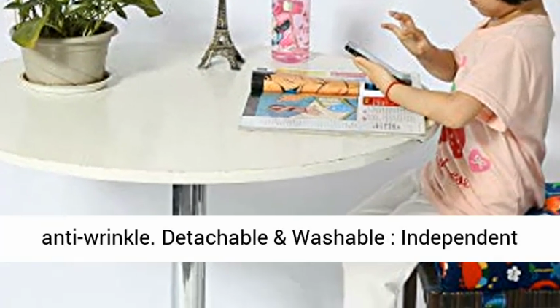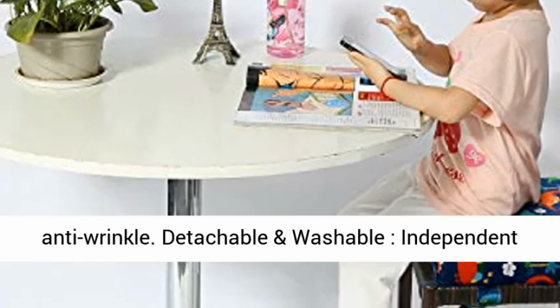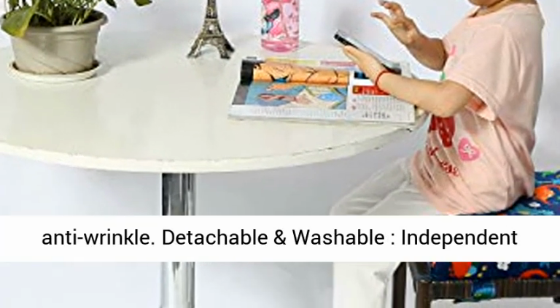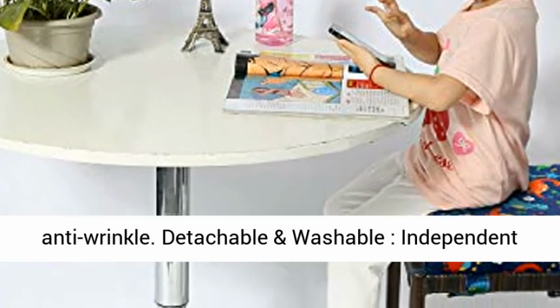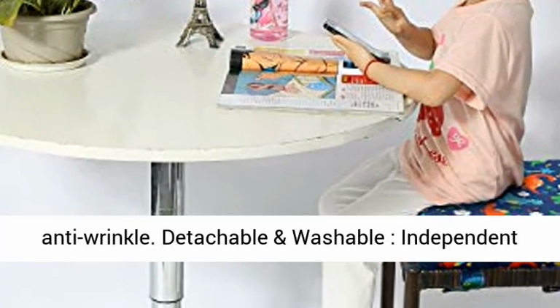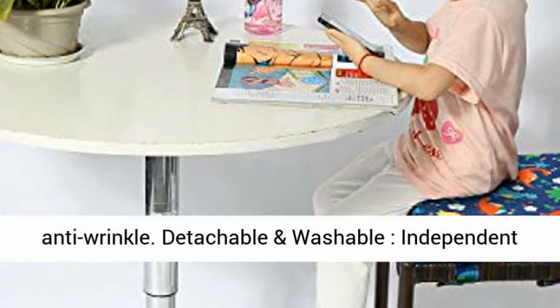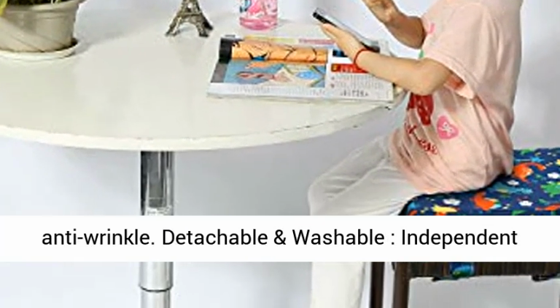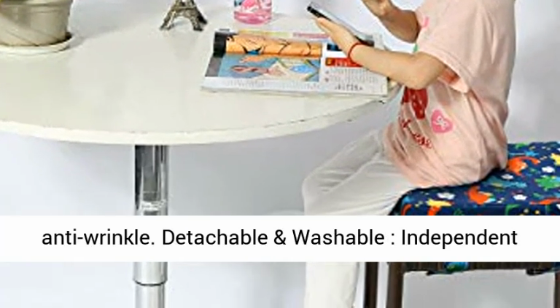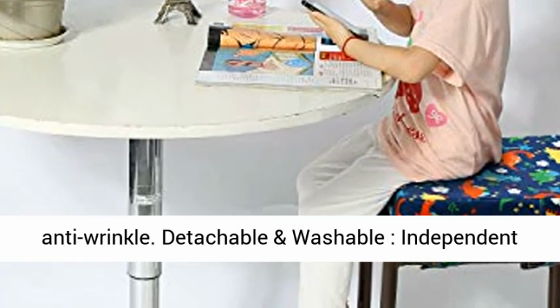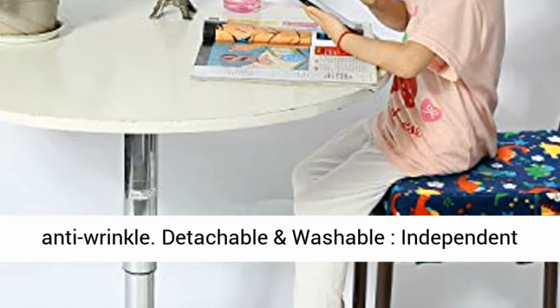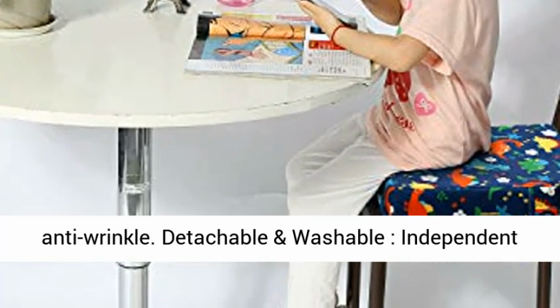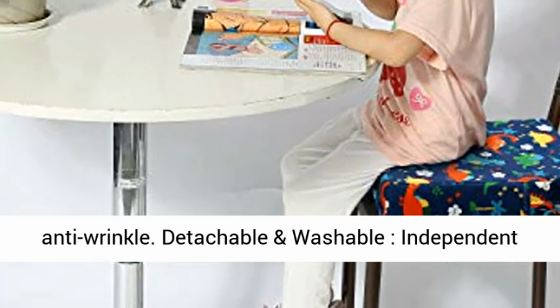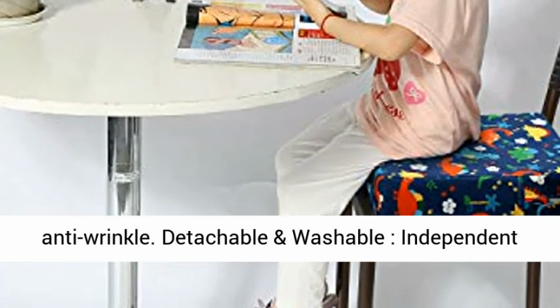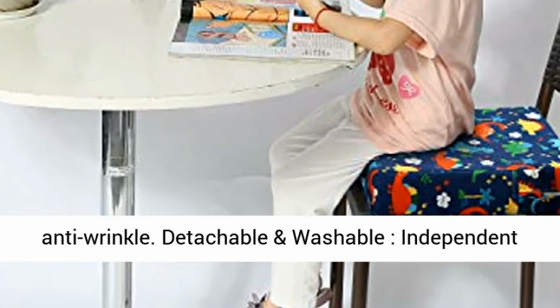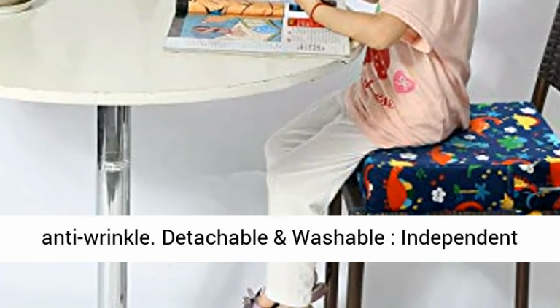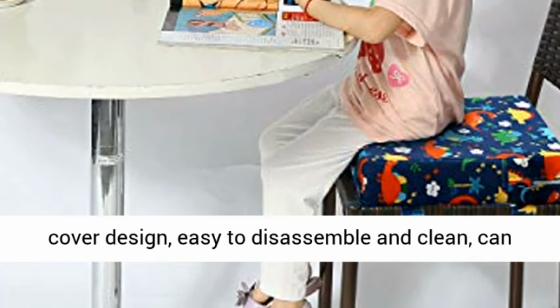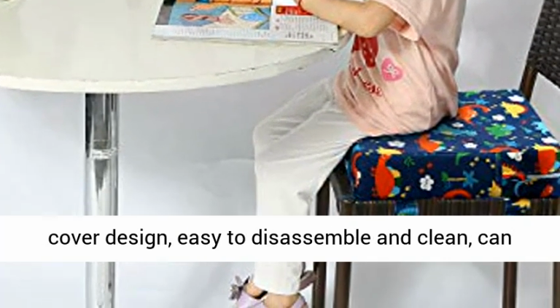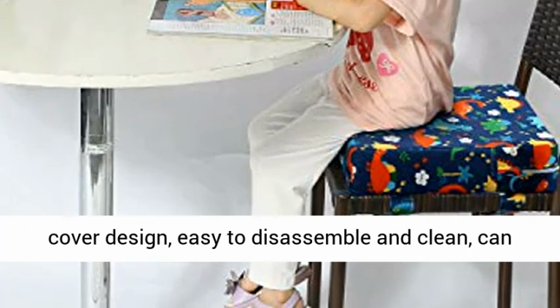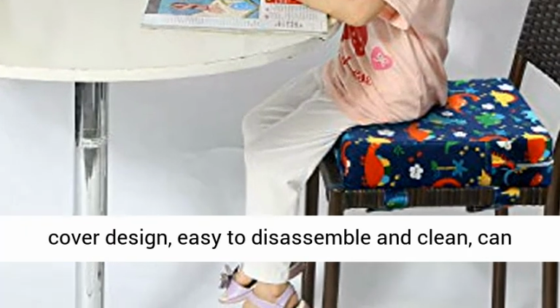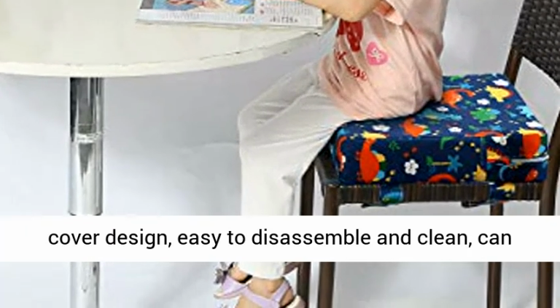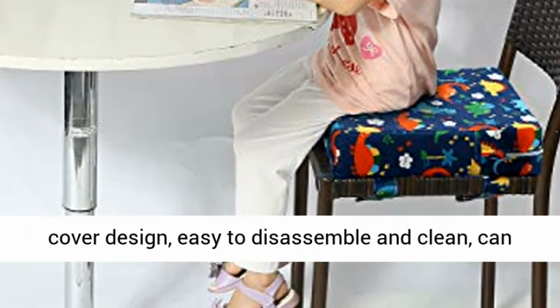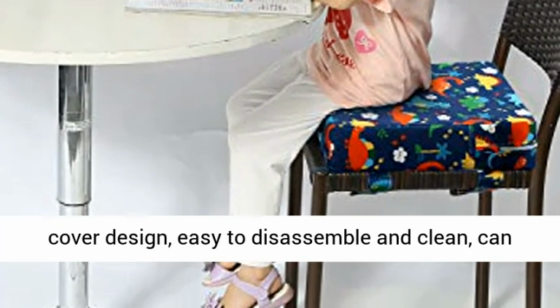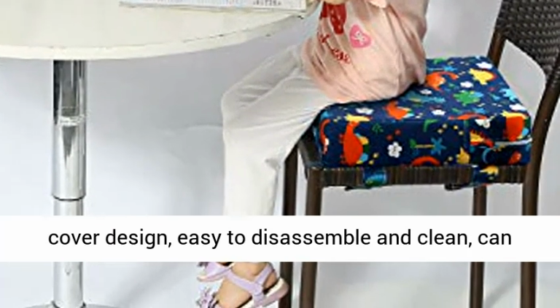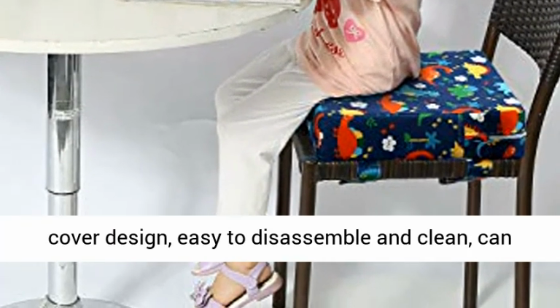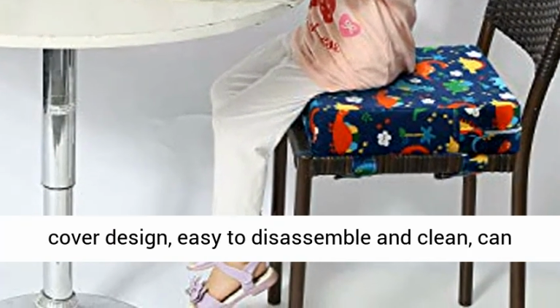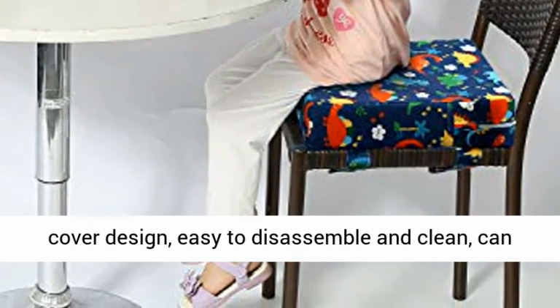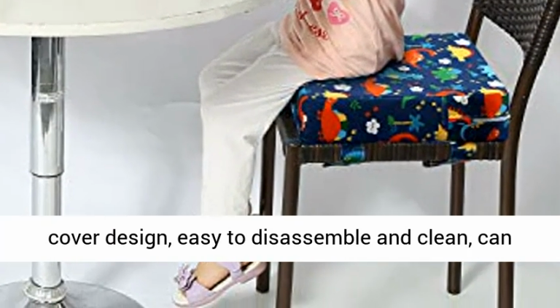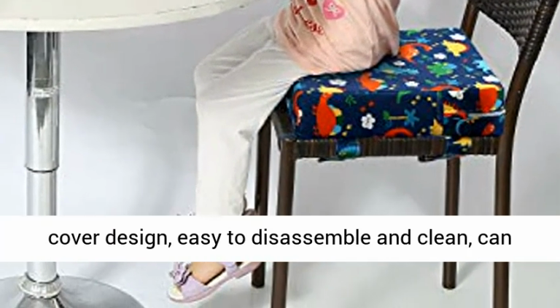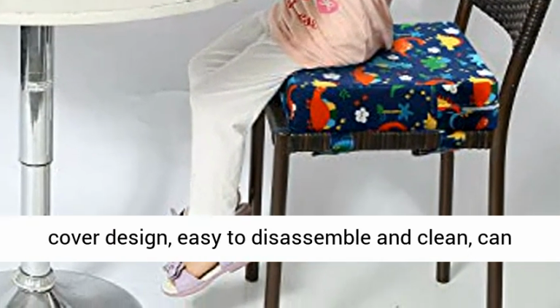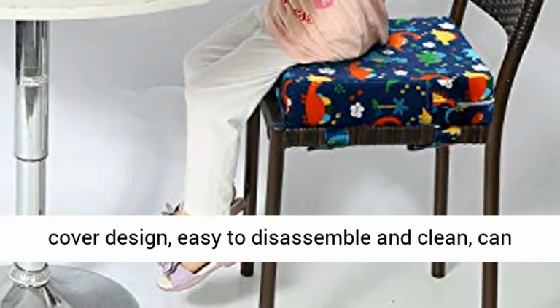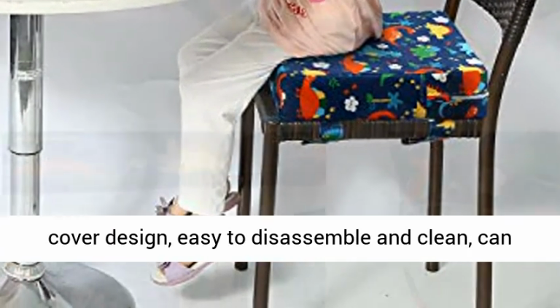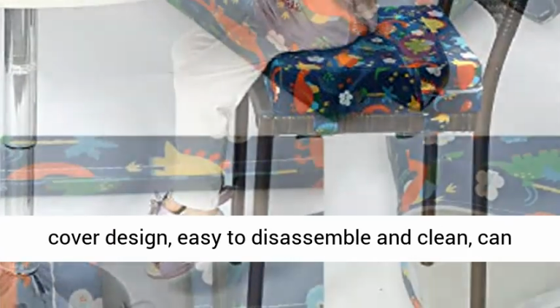Detachable and washable independent cover design — easy to disassemble and clean, and can be machine washed.